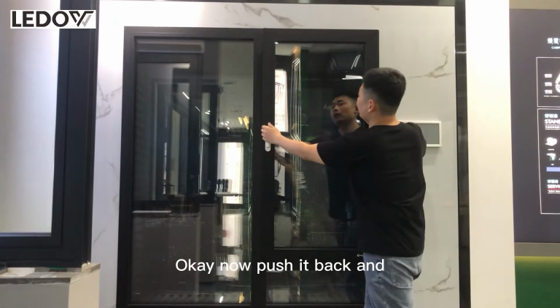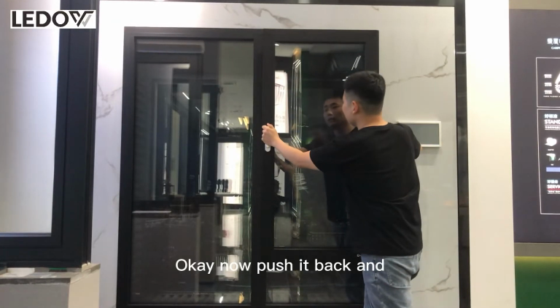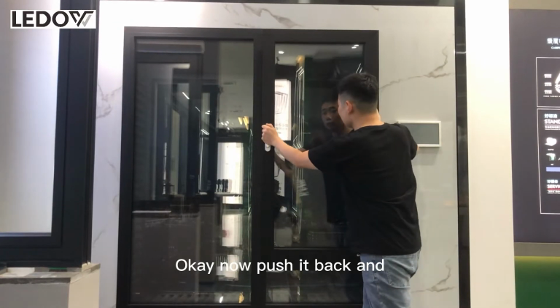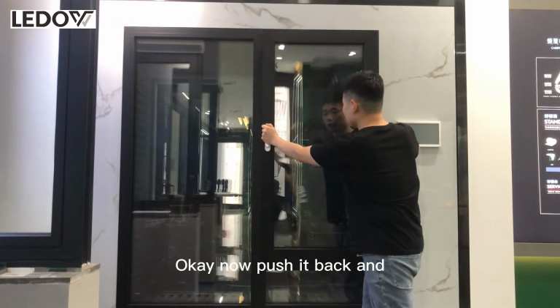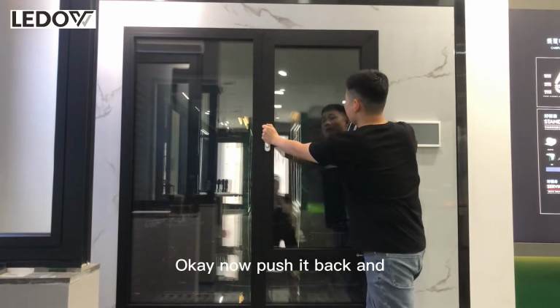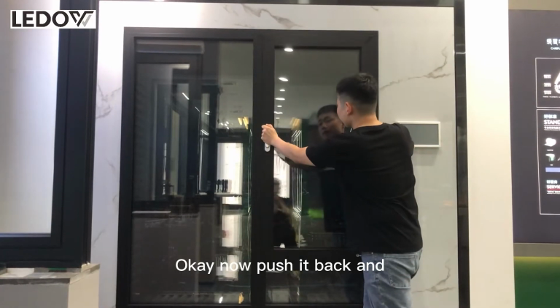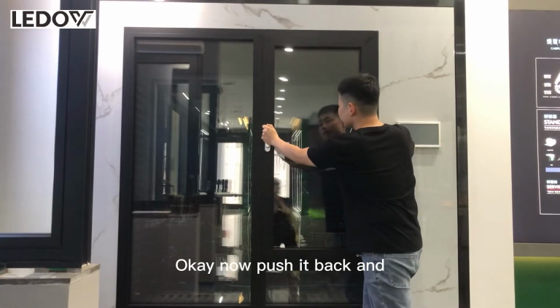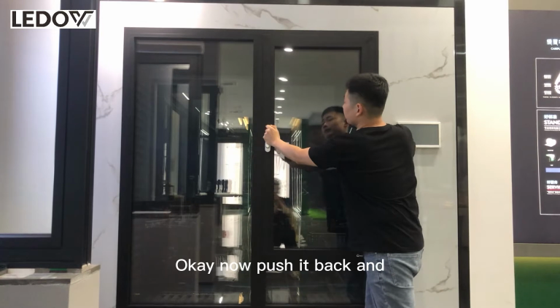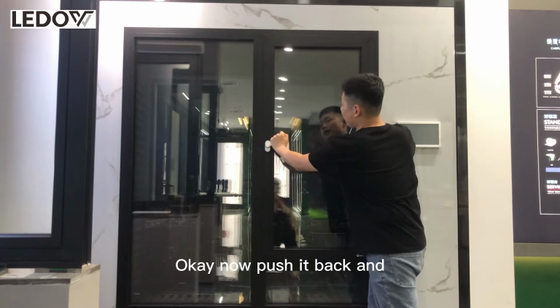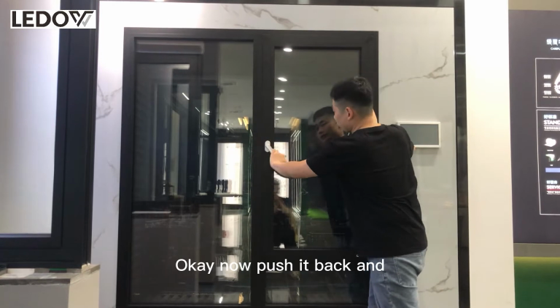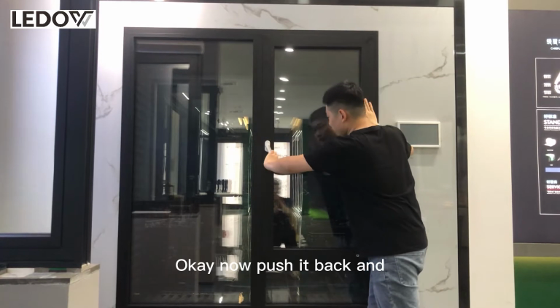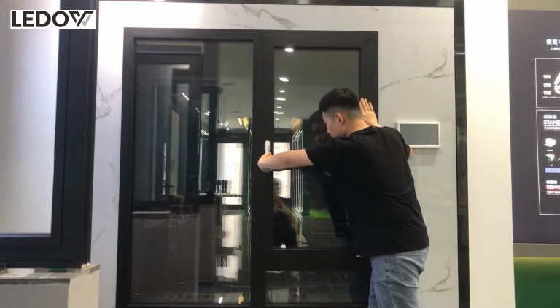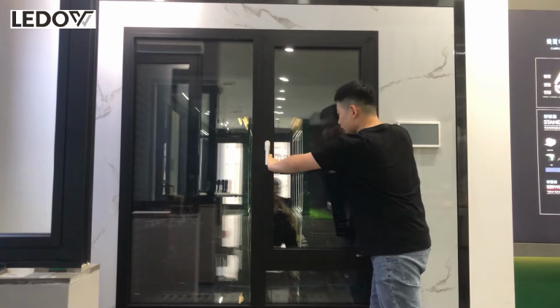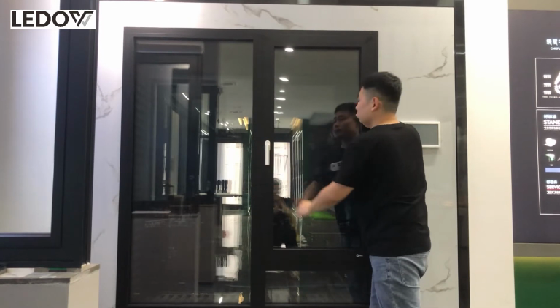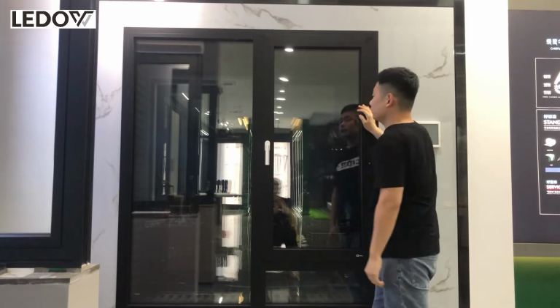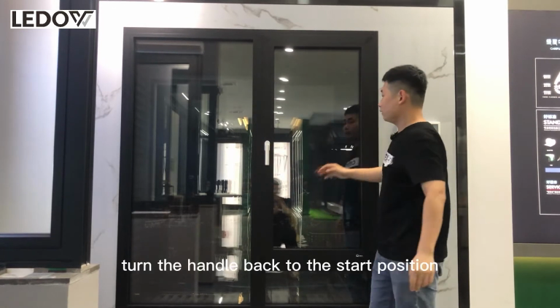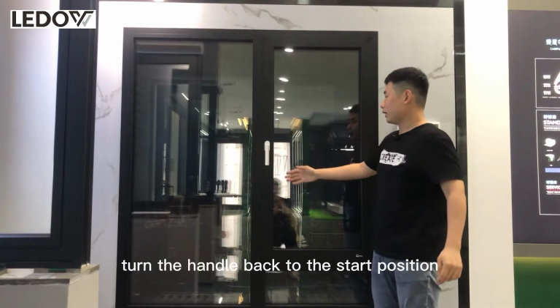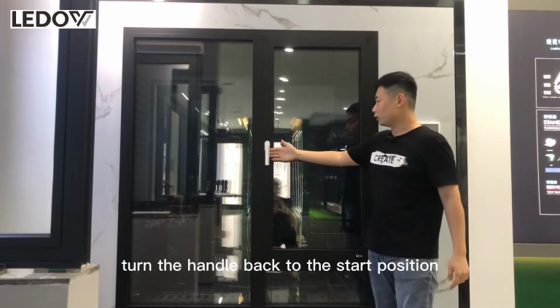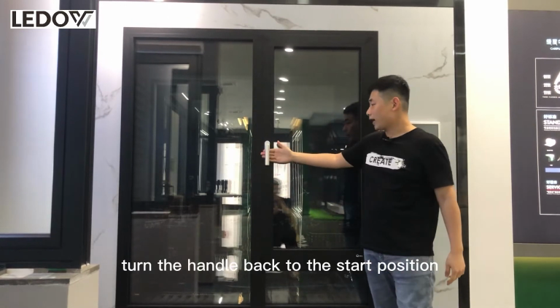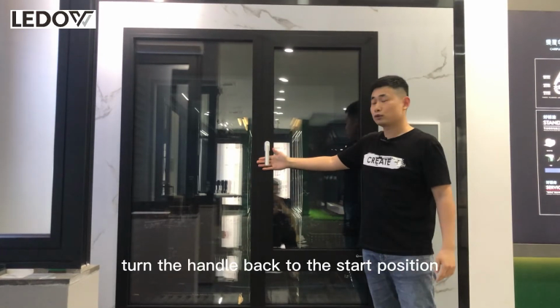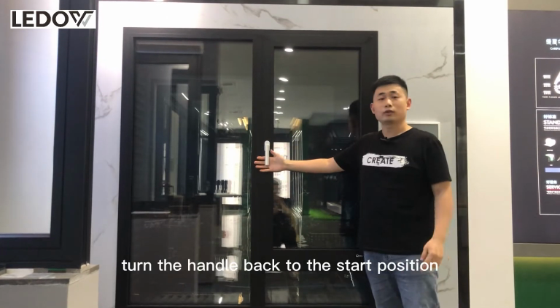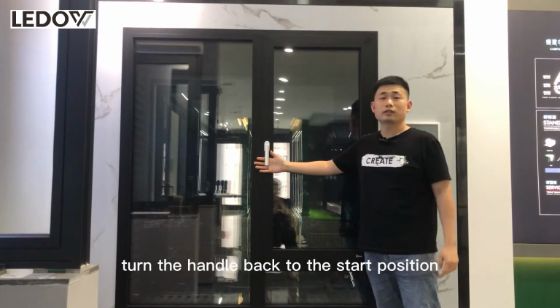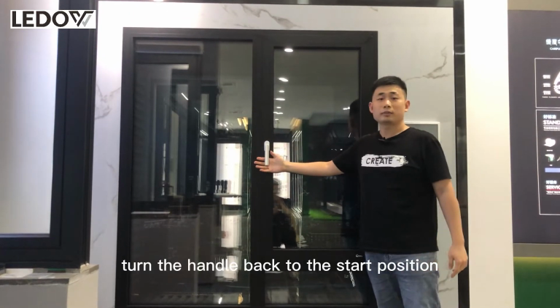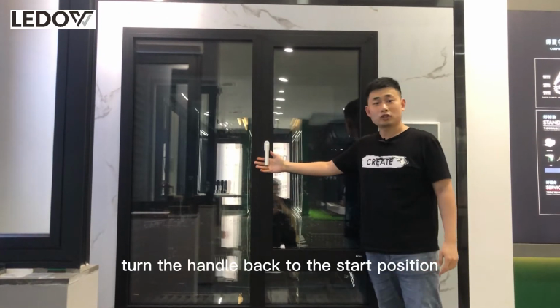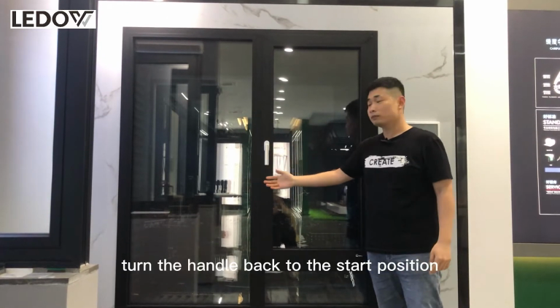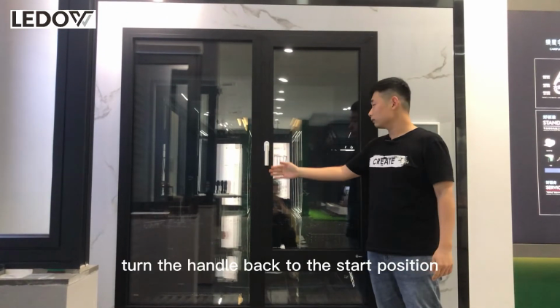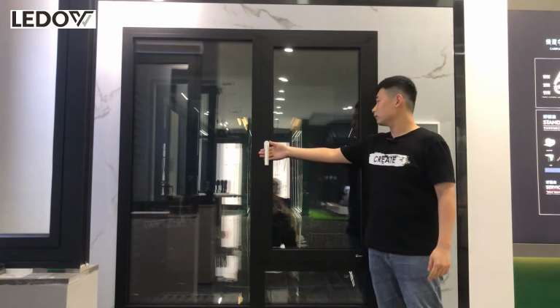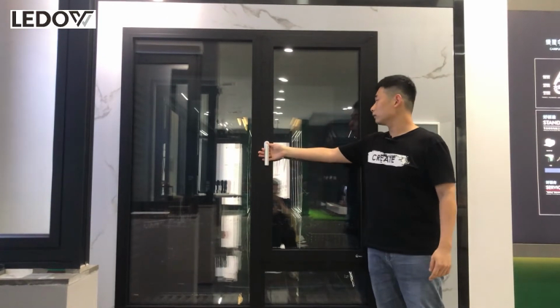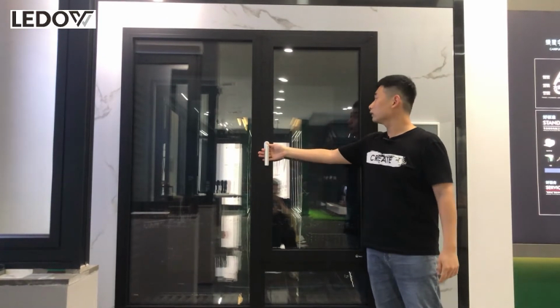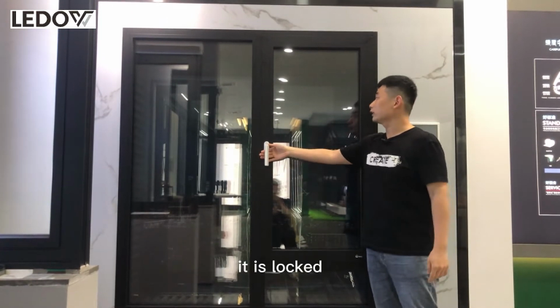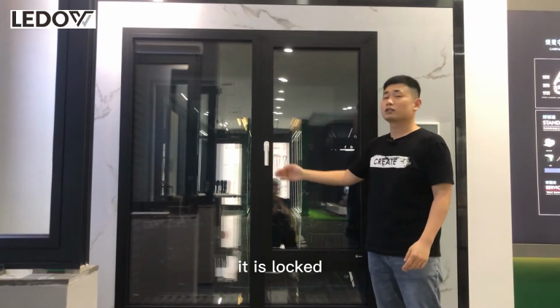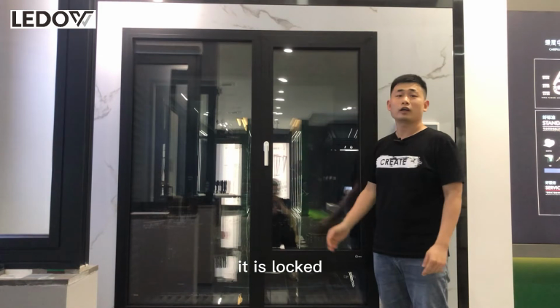Now push it back and turn the handle back to the start position. It is locked.